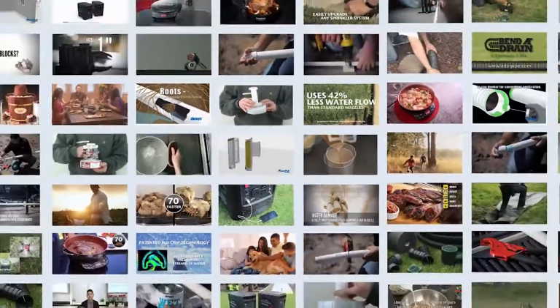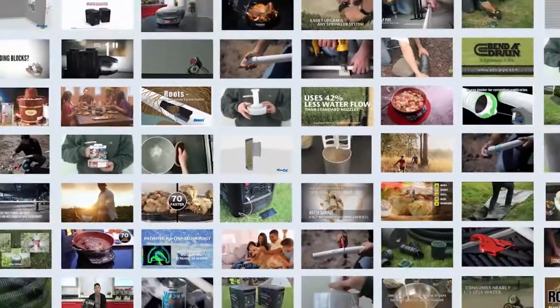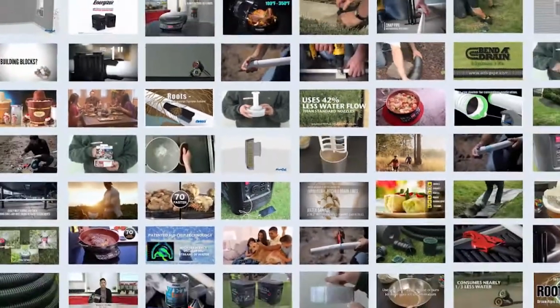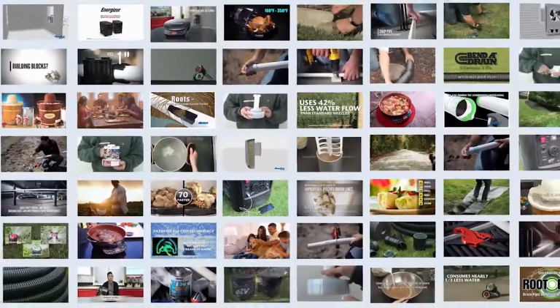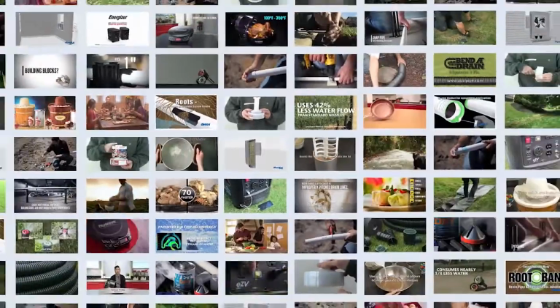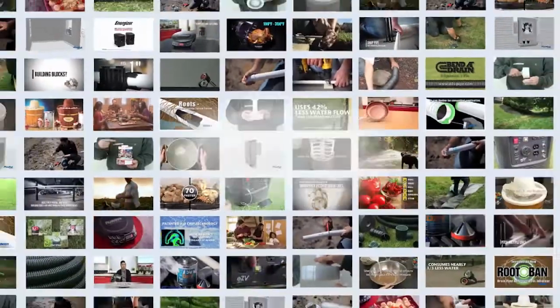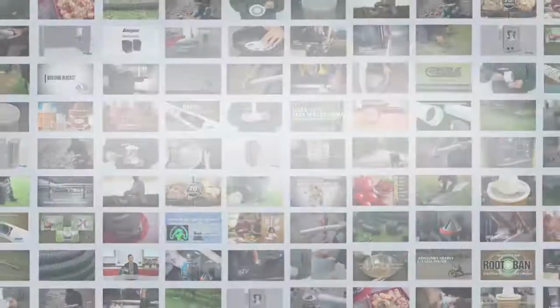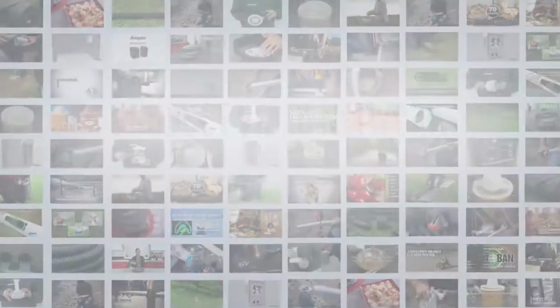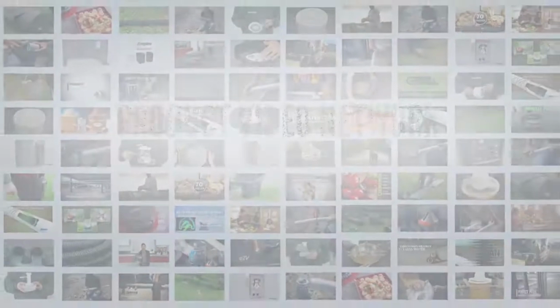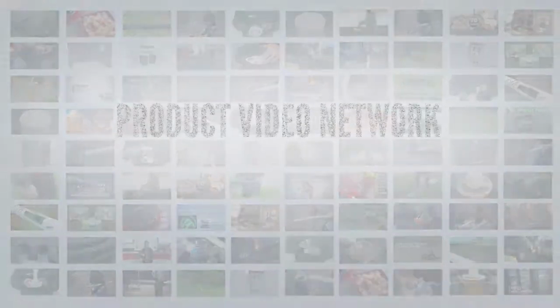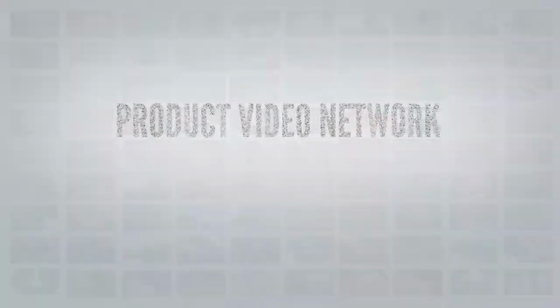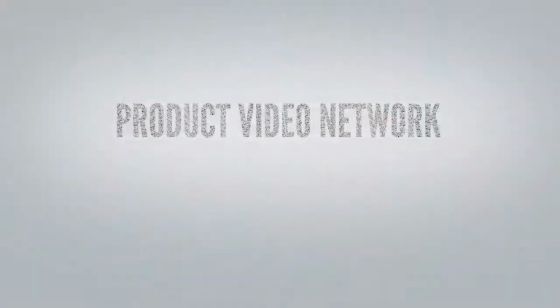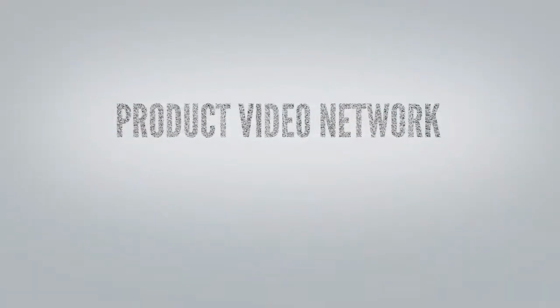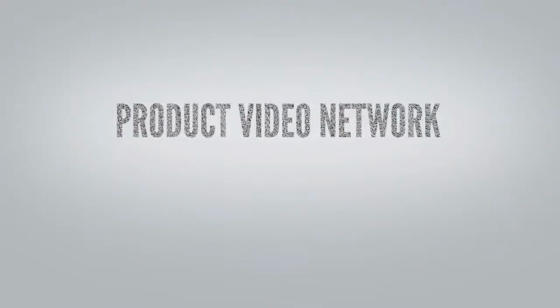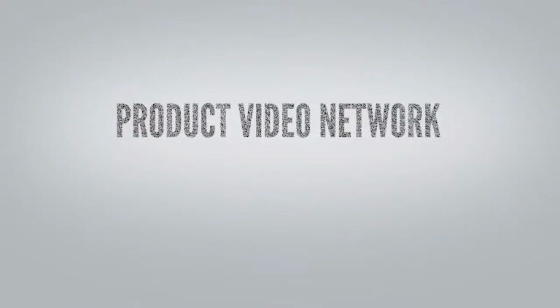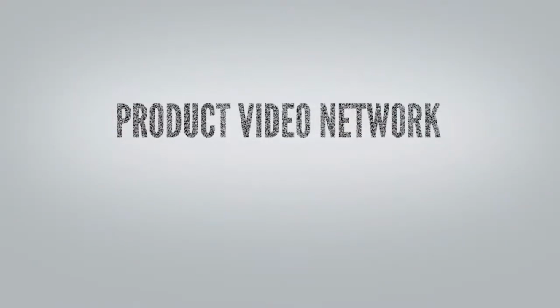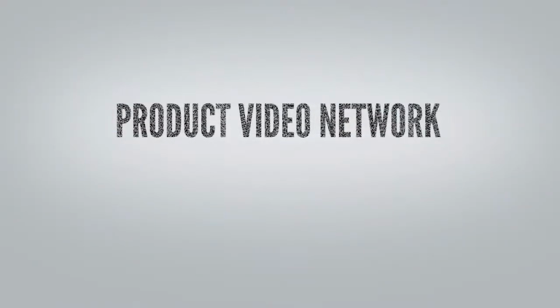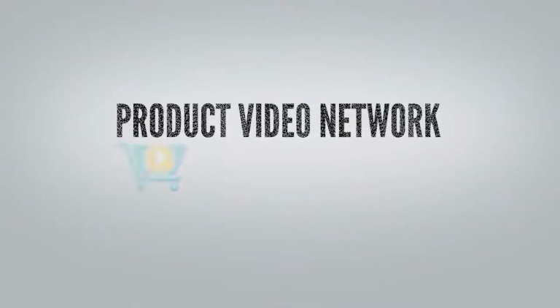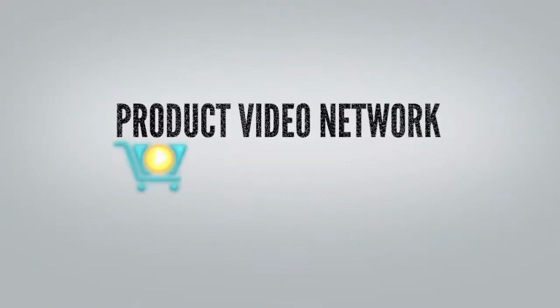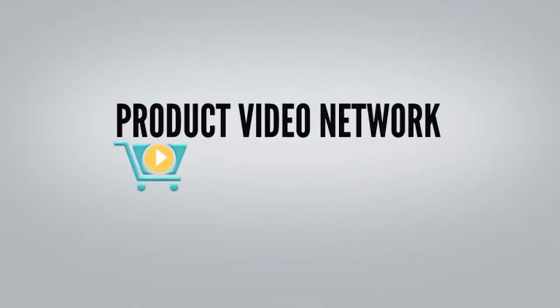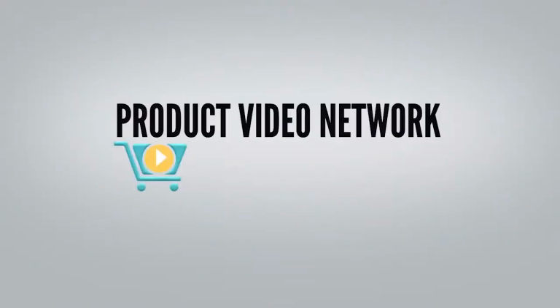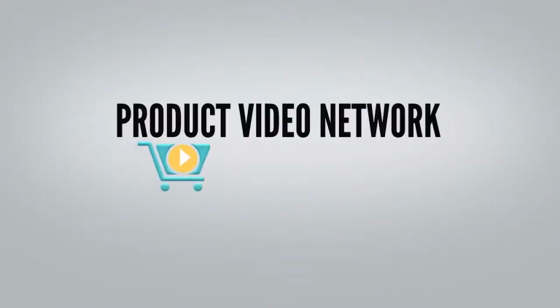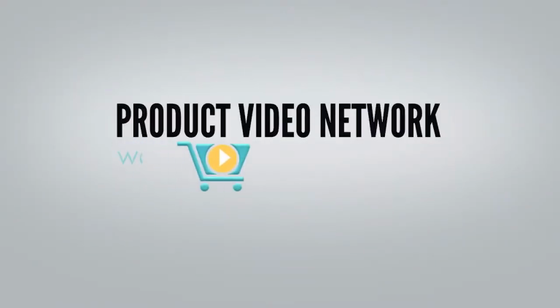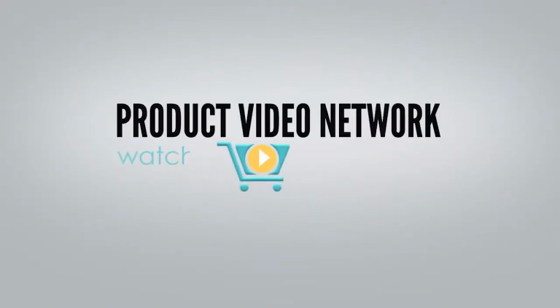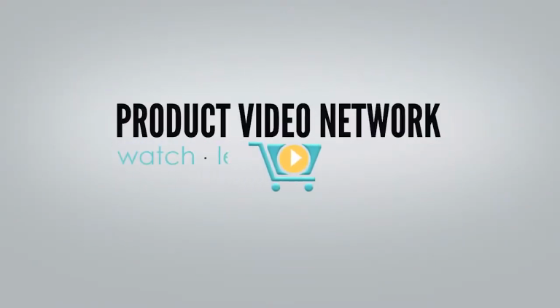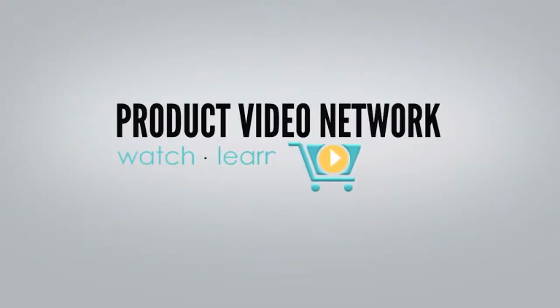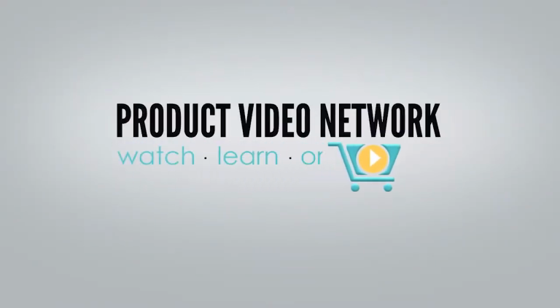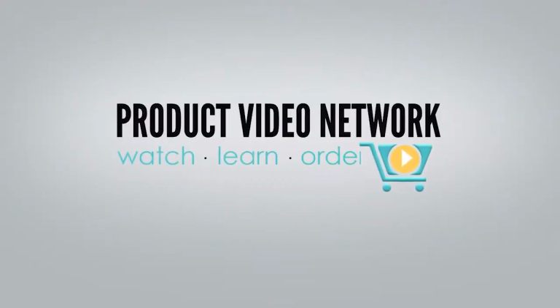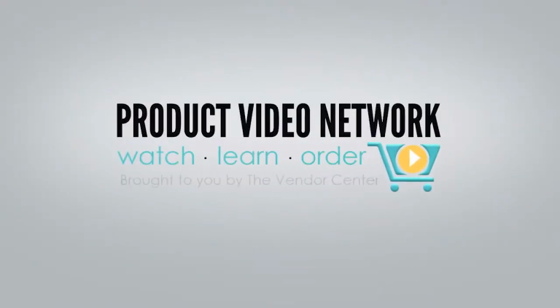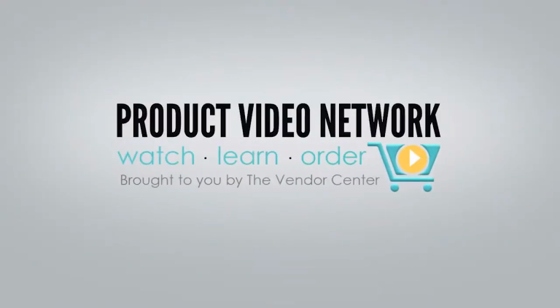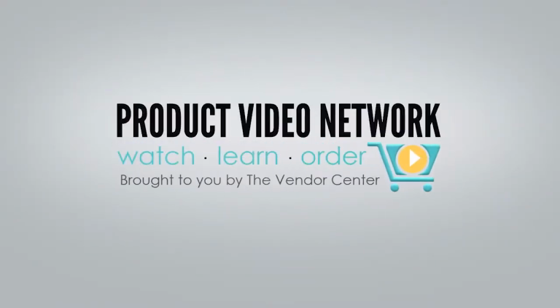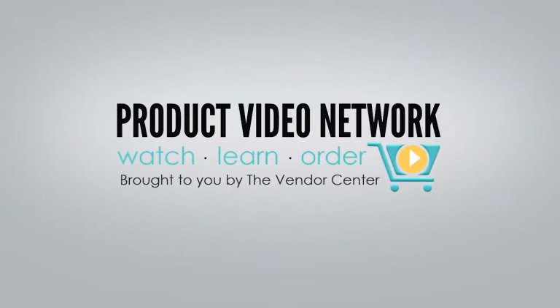Product Video Network — Watch, Learn, Order.